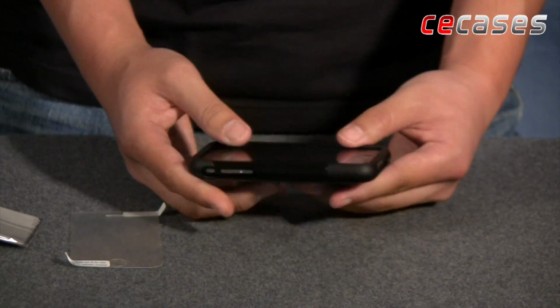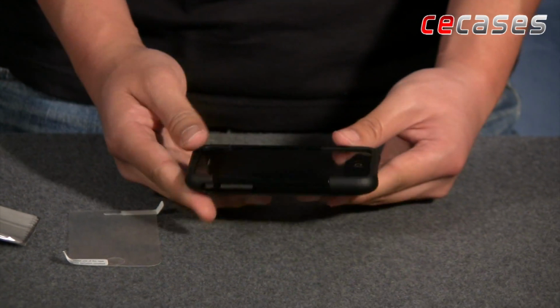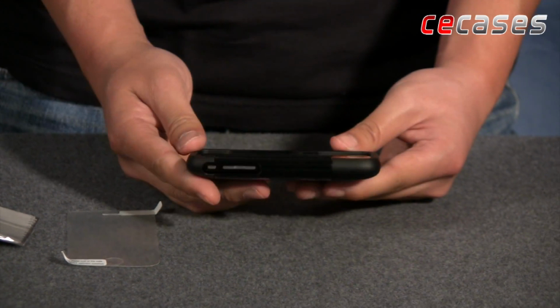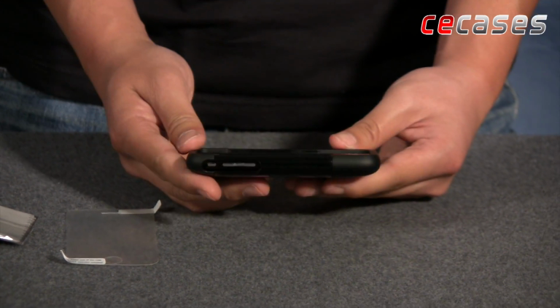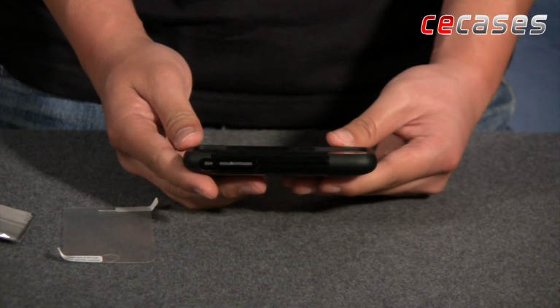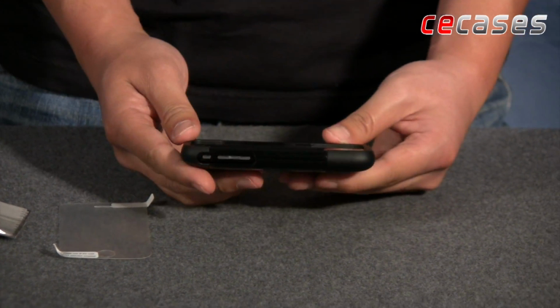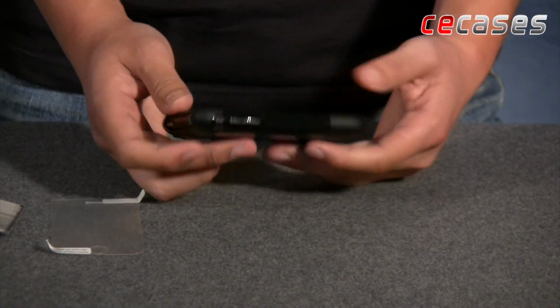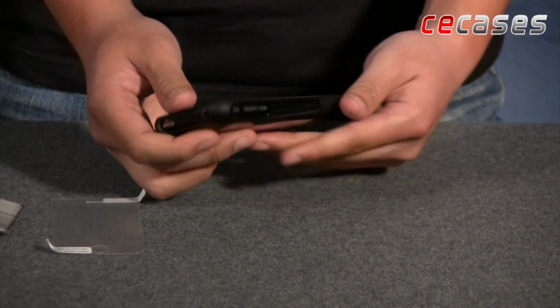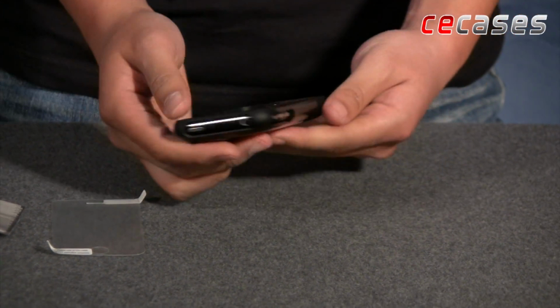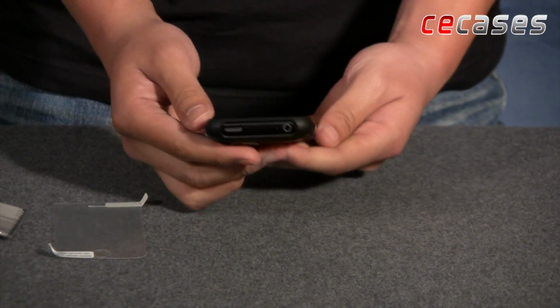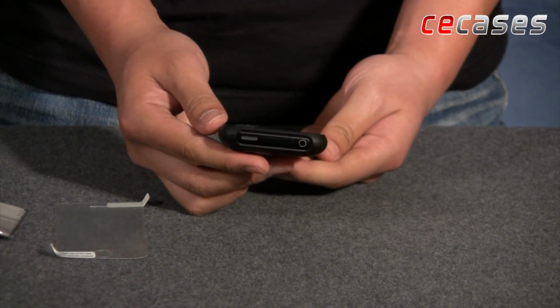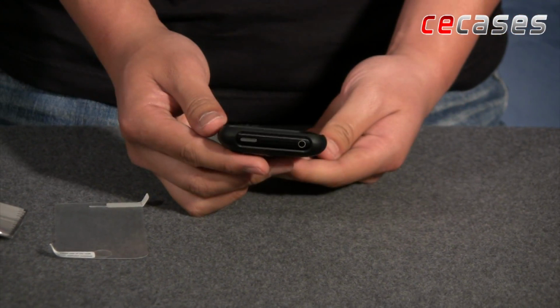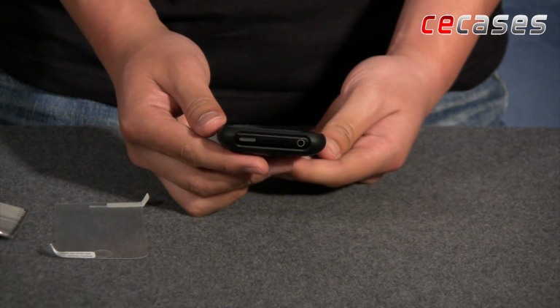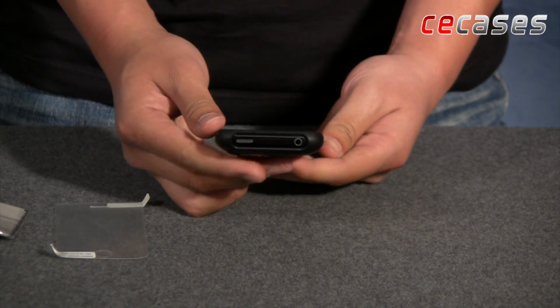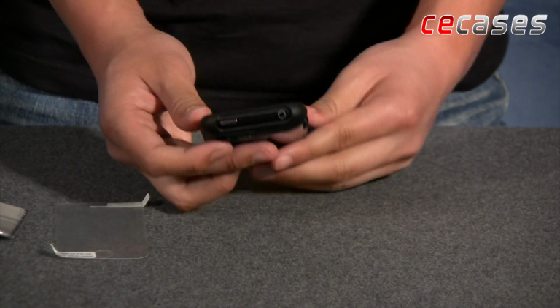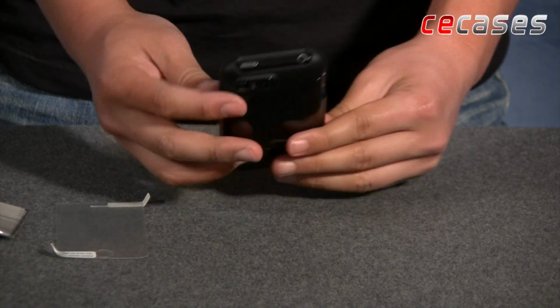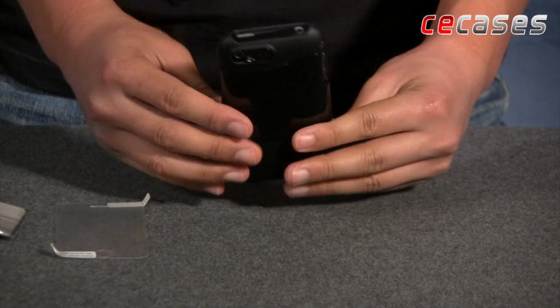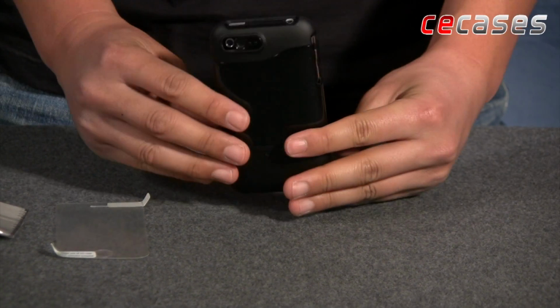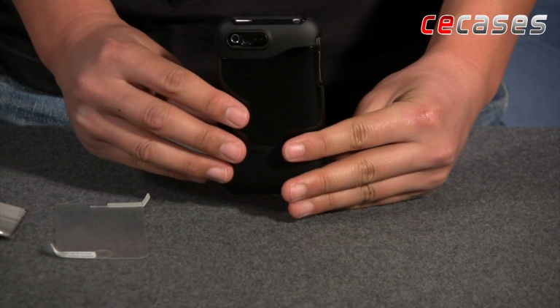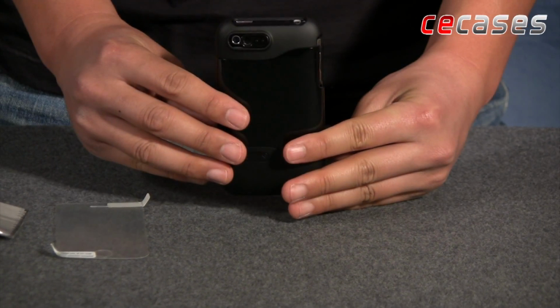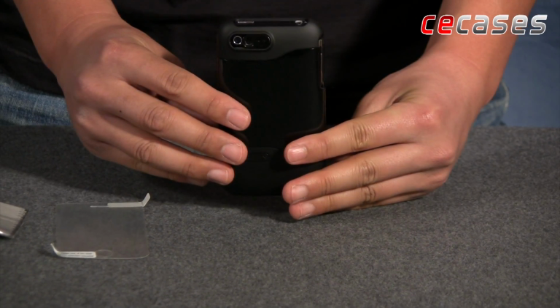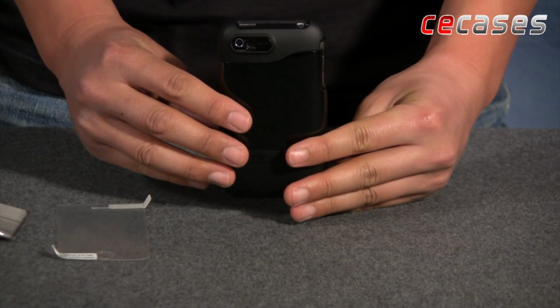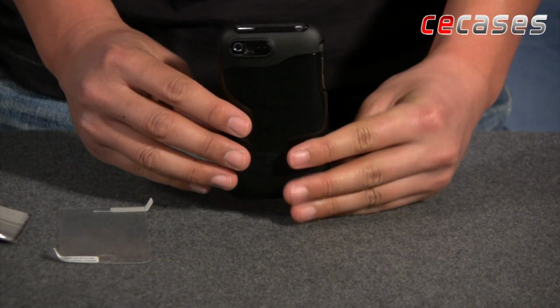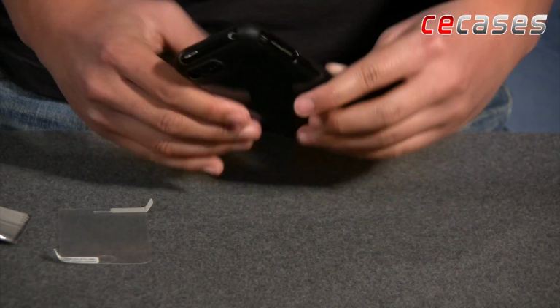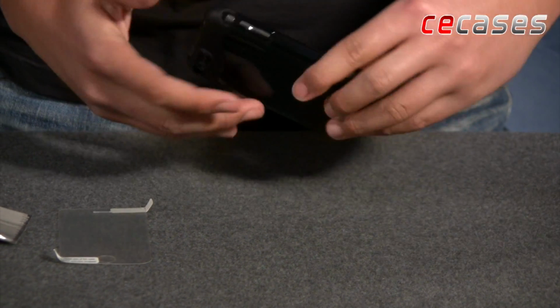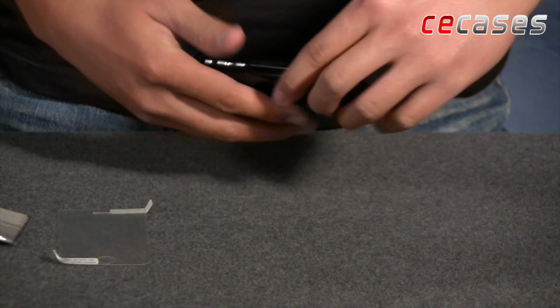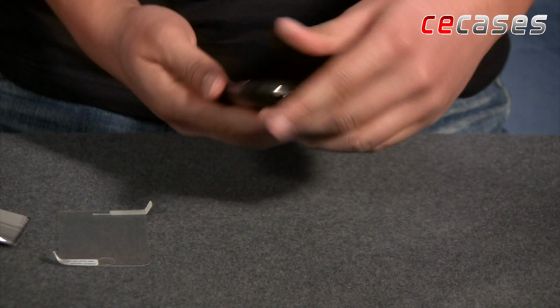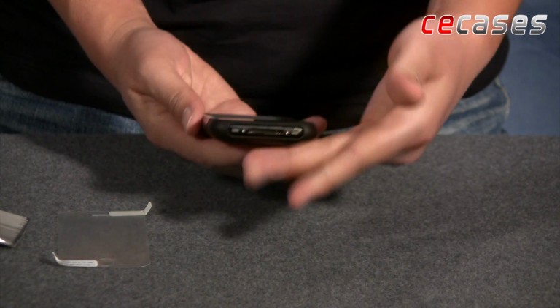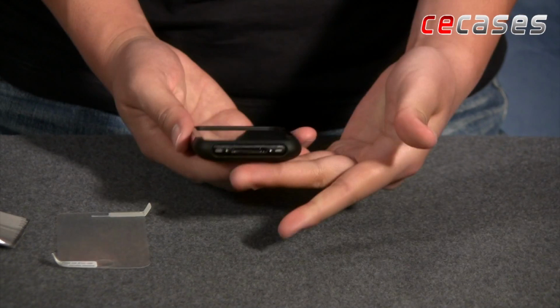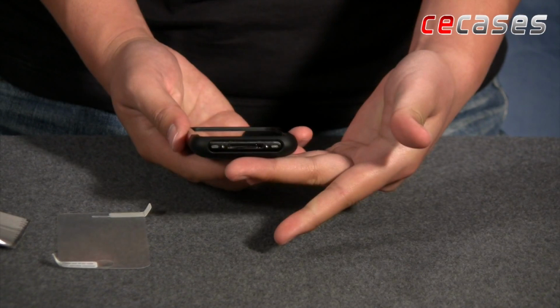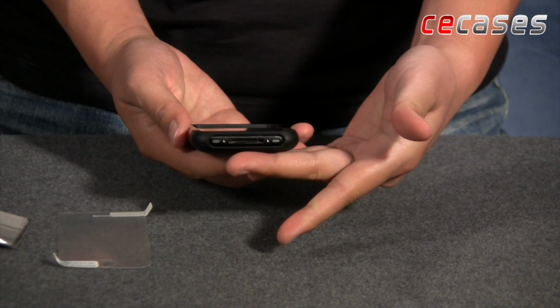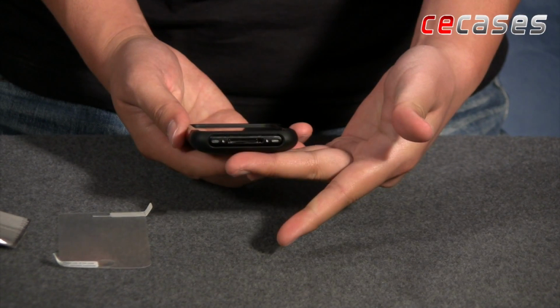Front, side, top view, back view, and the bottom.